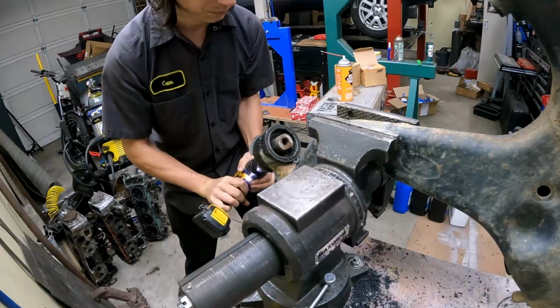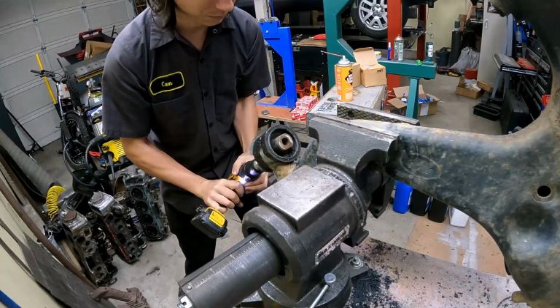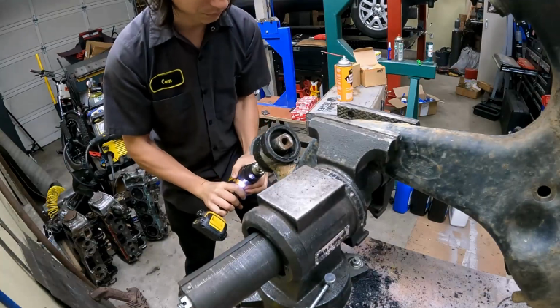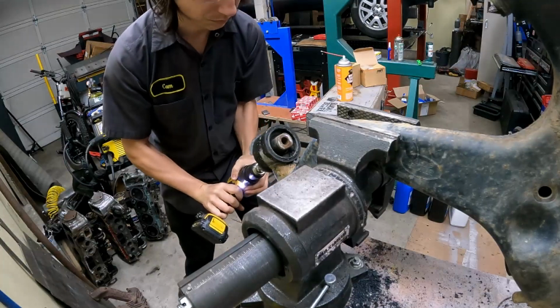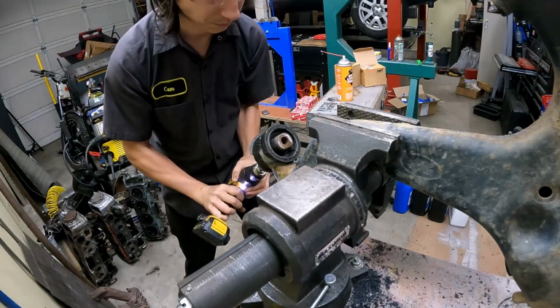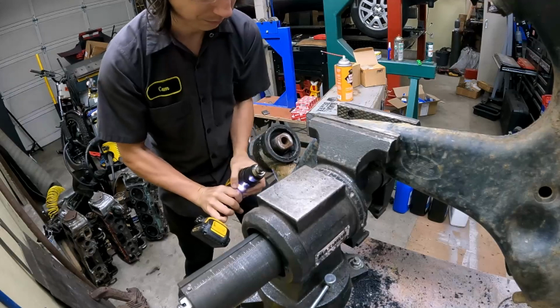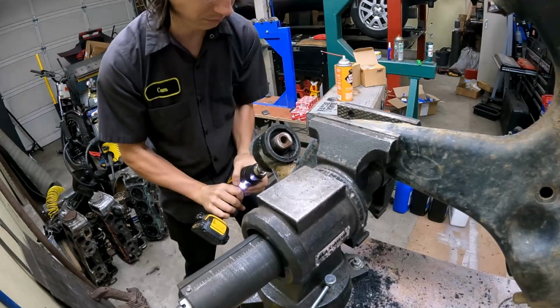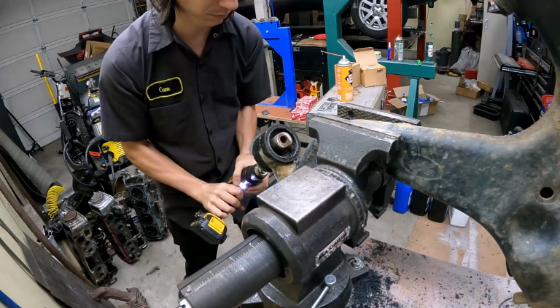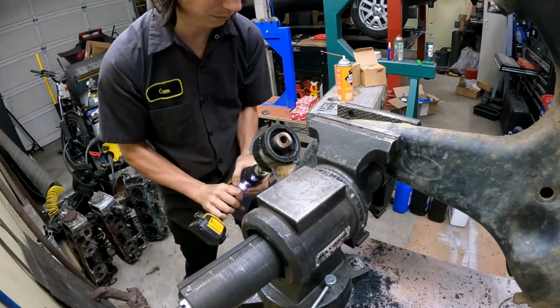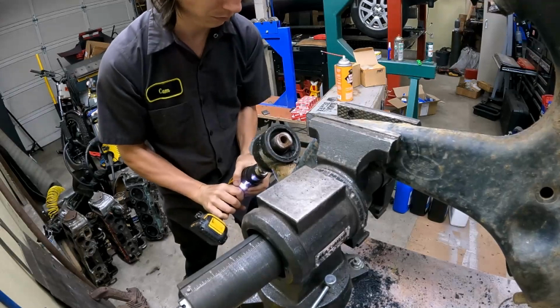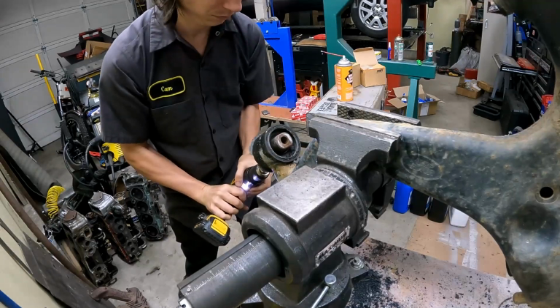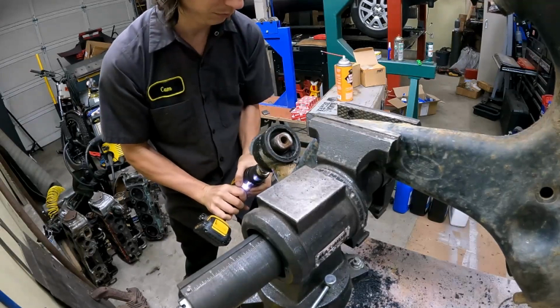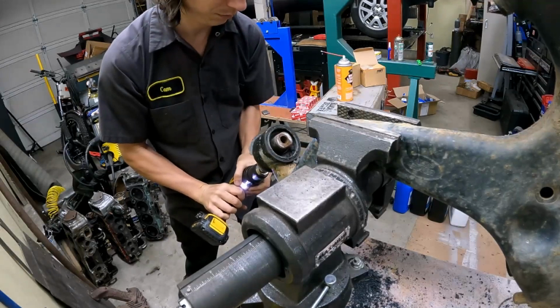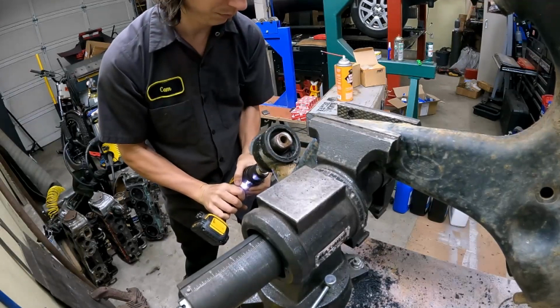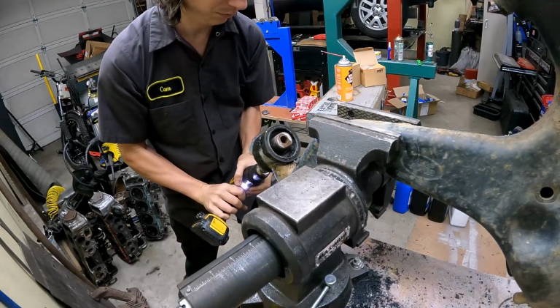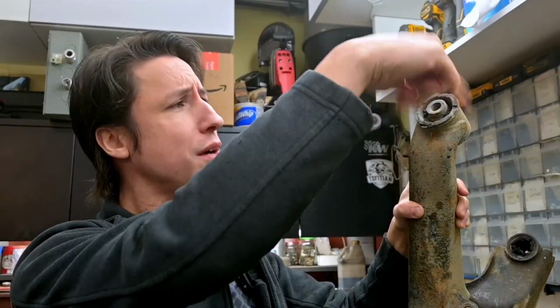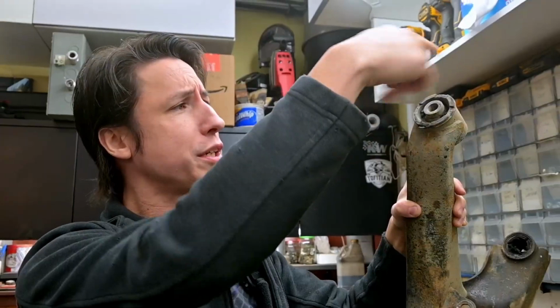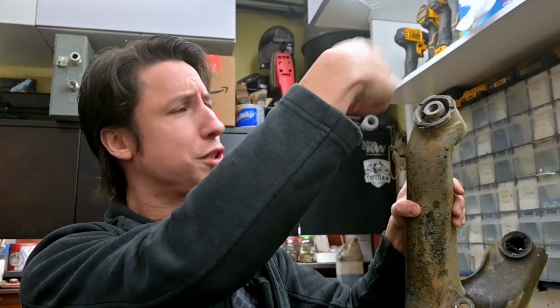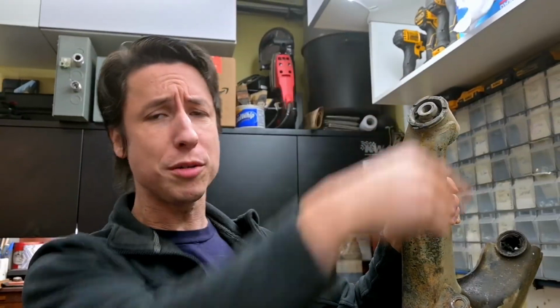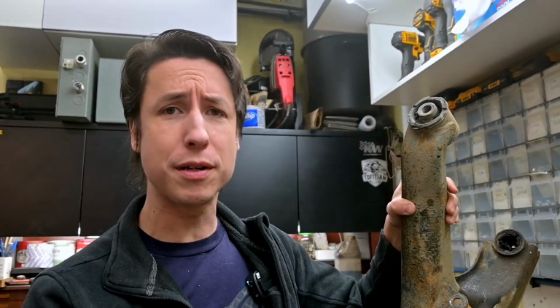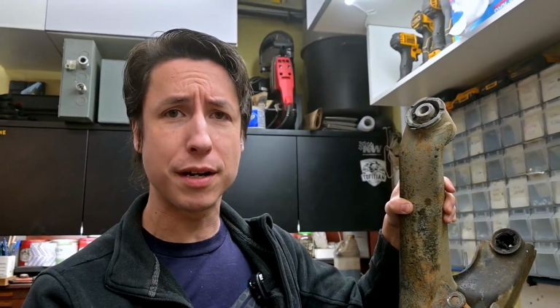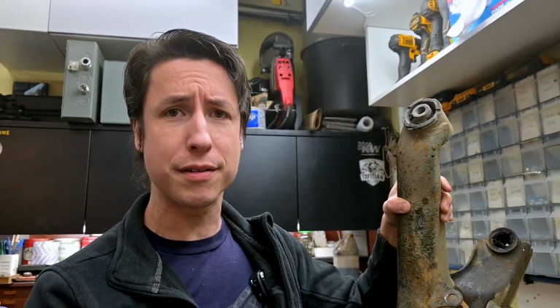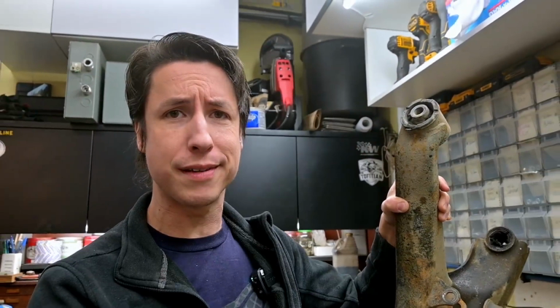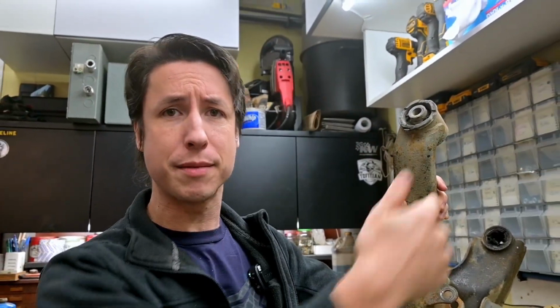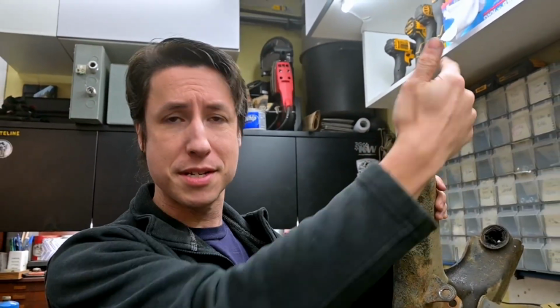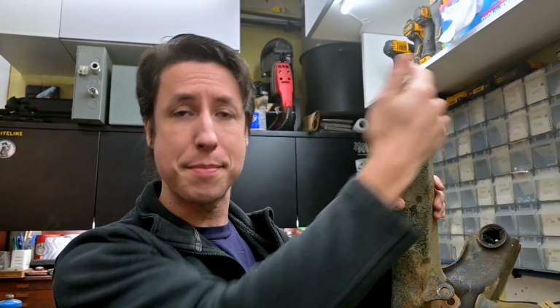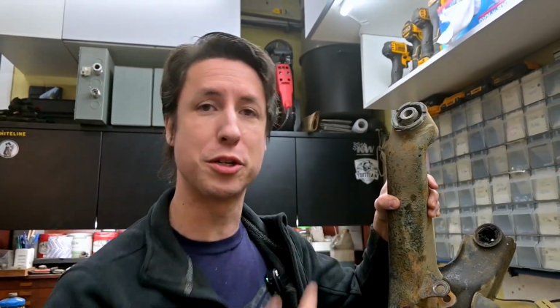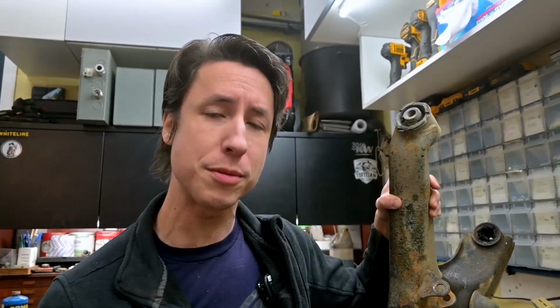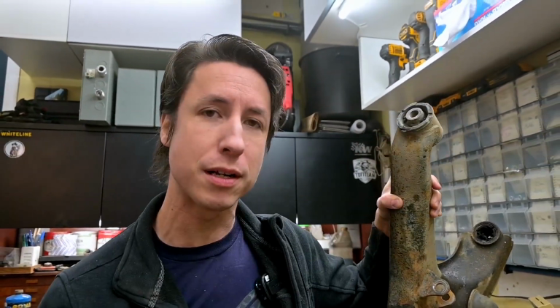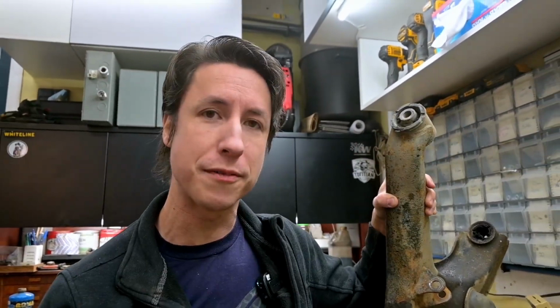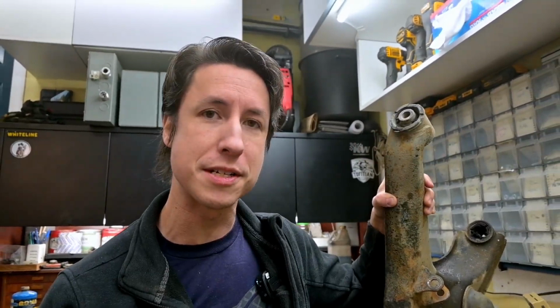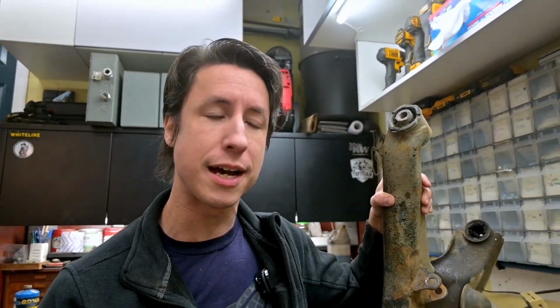You could also just drill a whole bunch of holes around there and then try to work your drill bit around it and end up snapping the drill bit off inside.